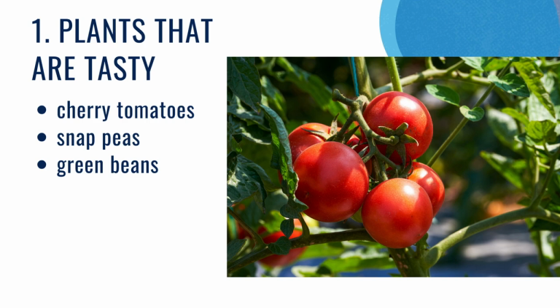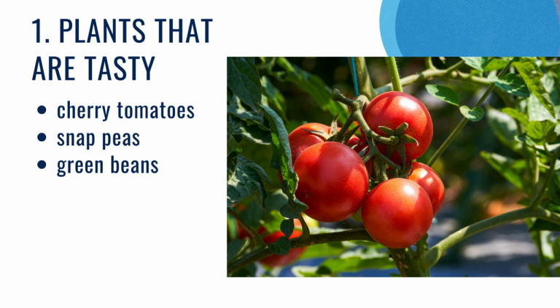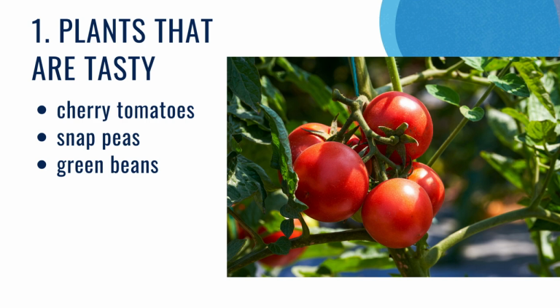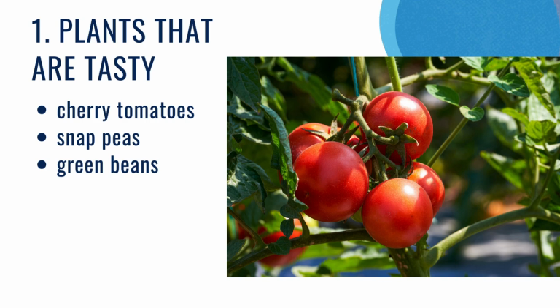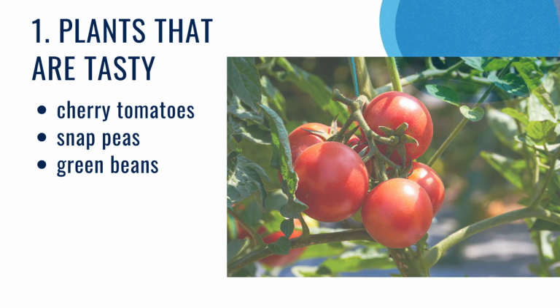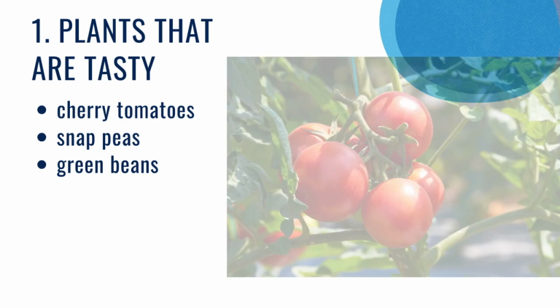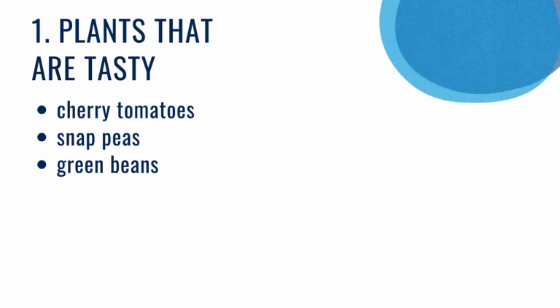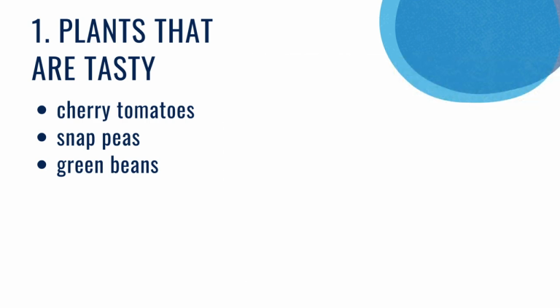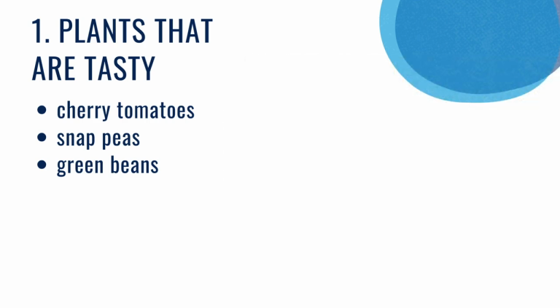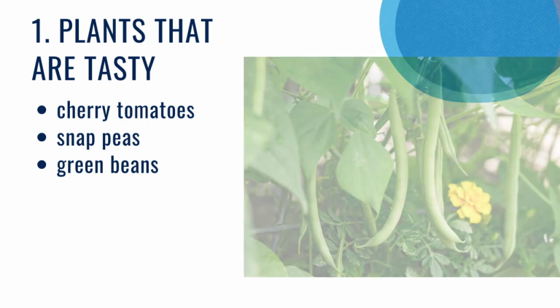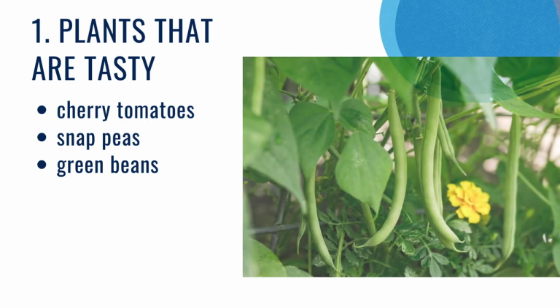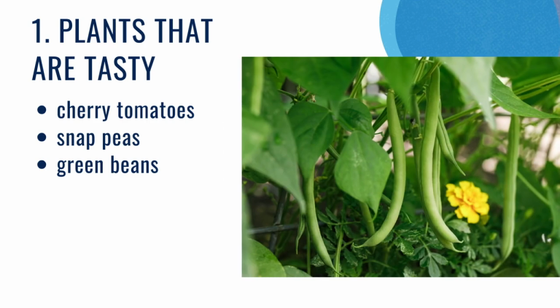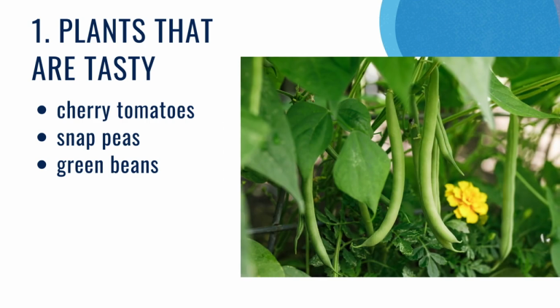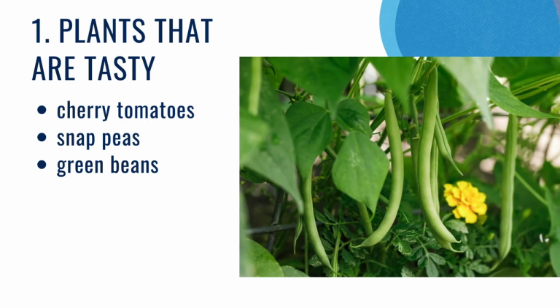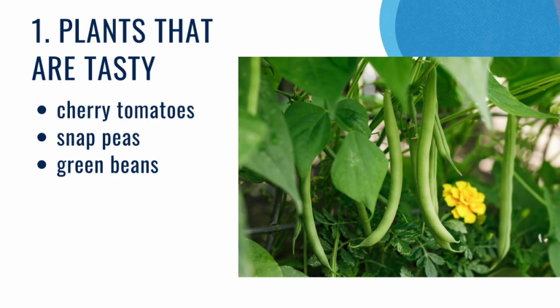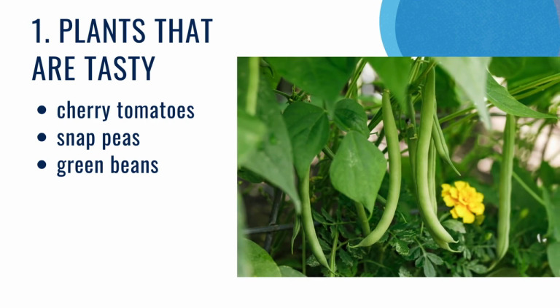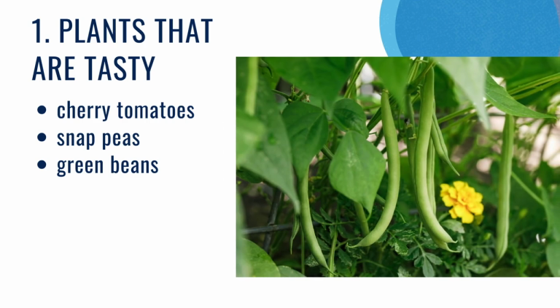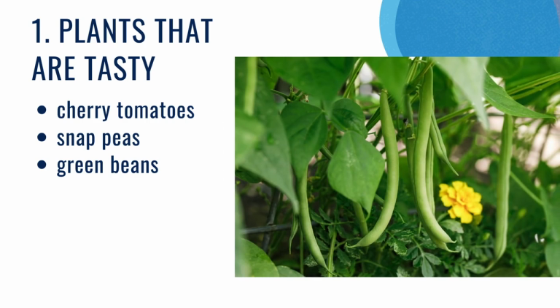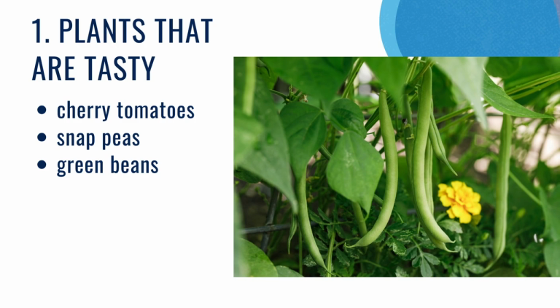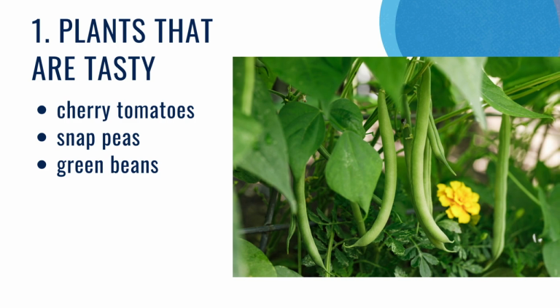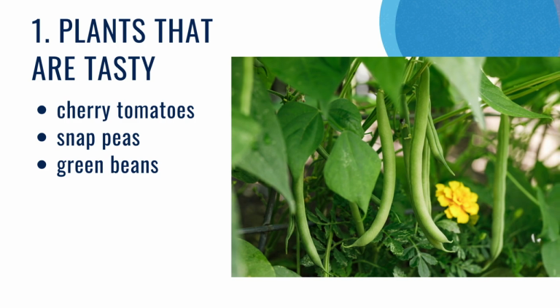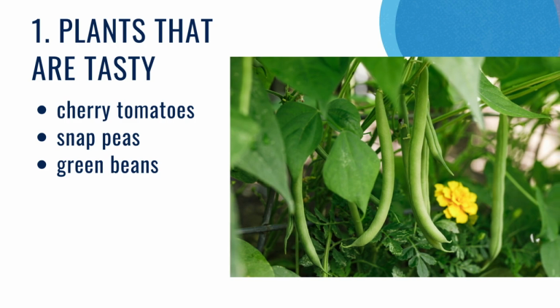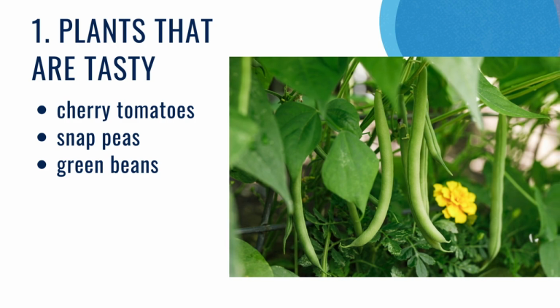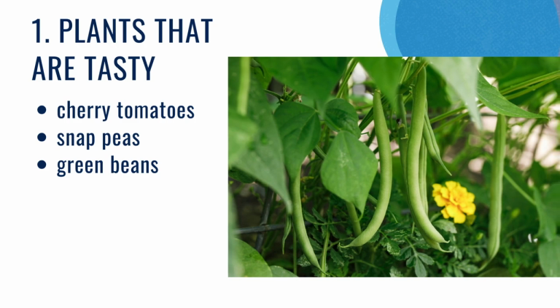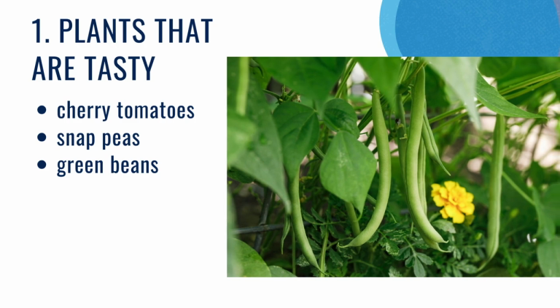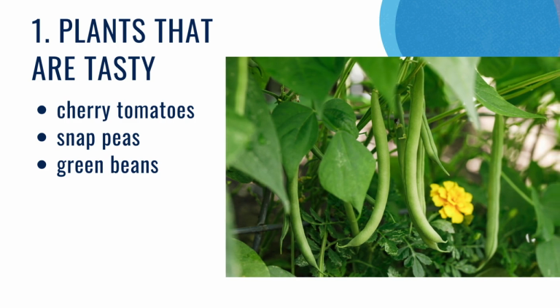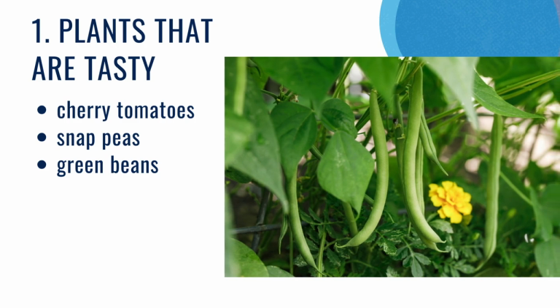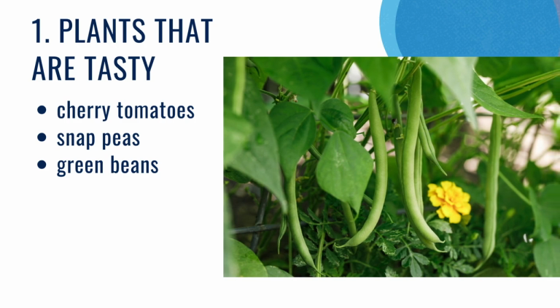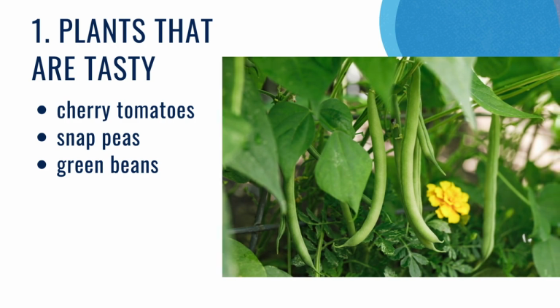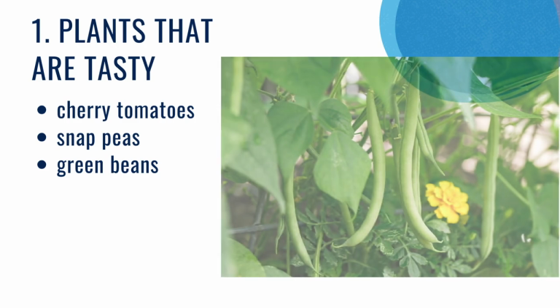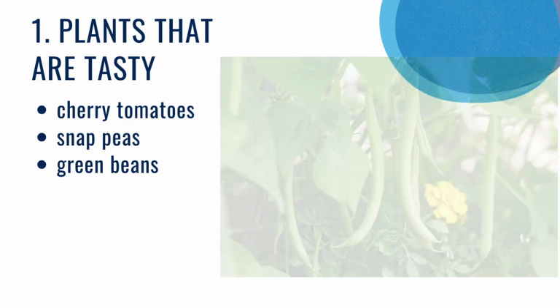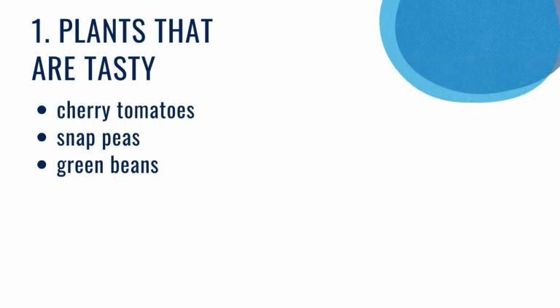So if you just pick a cherry tomato, a snap pea, or a green bean right out of the garden and eat it right there.